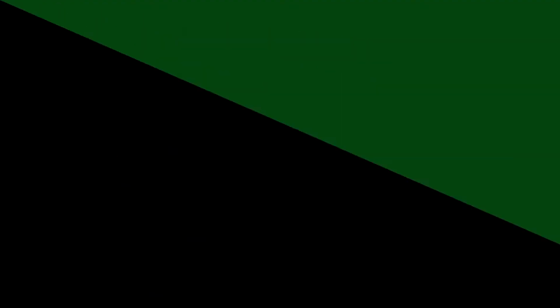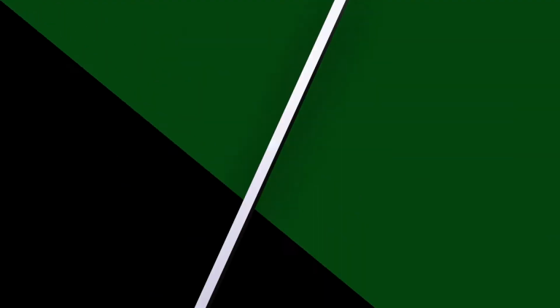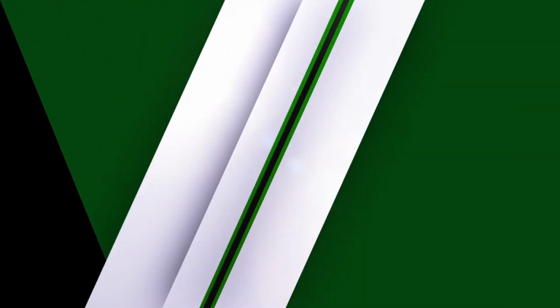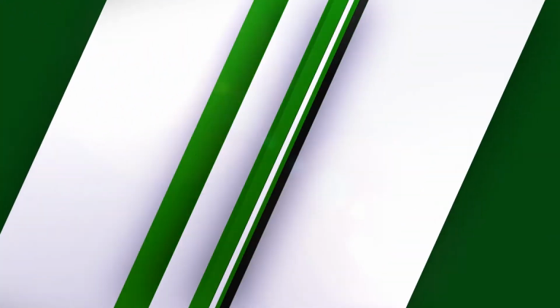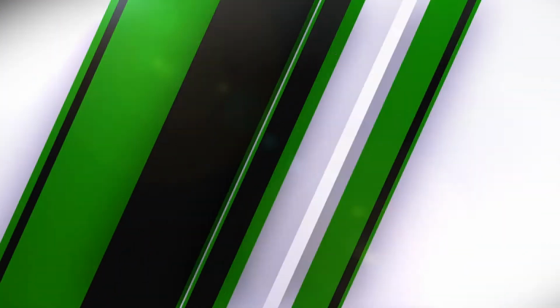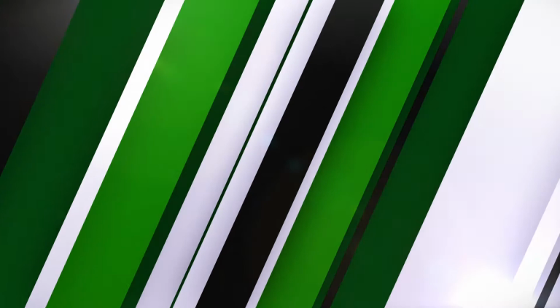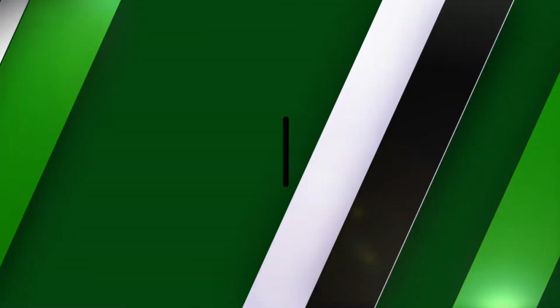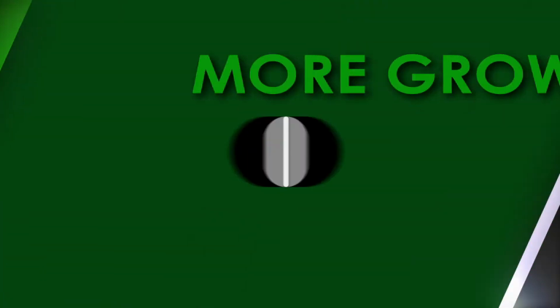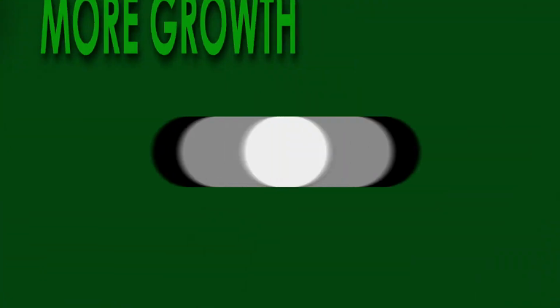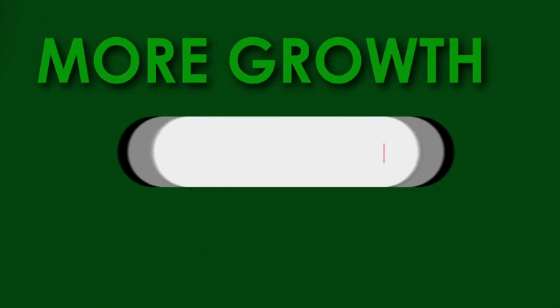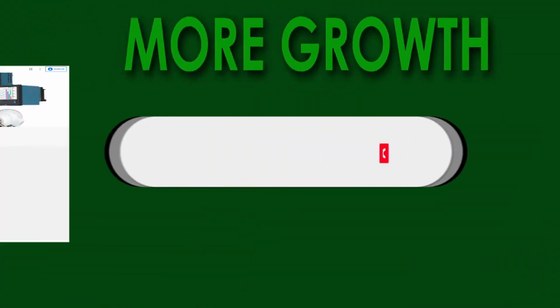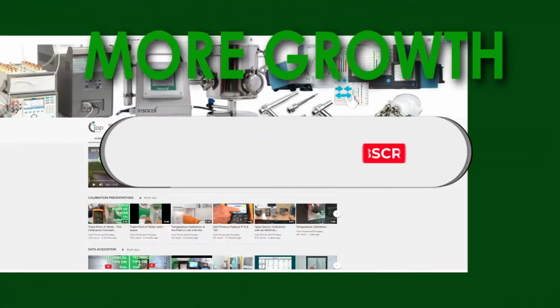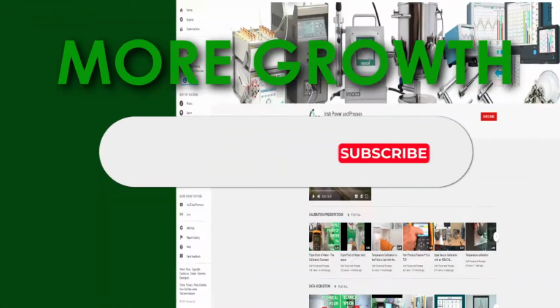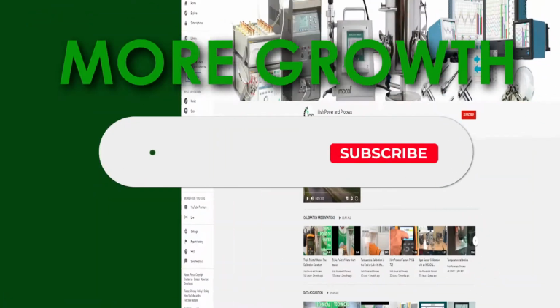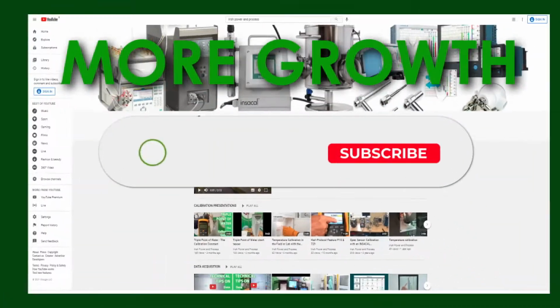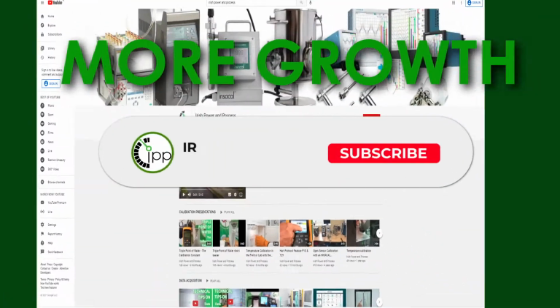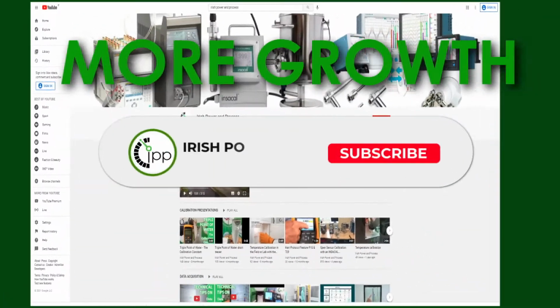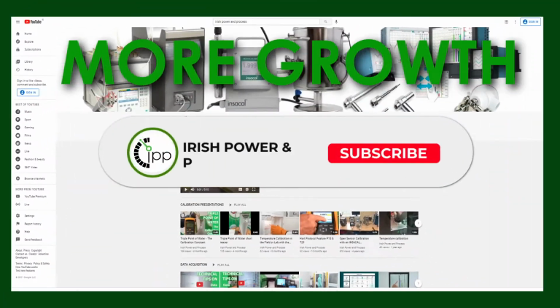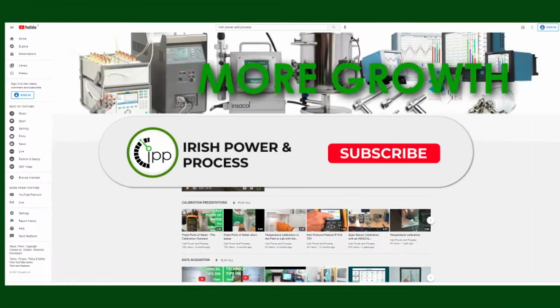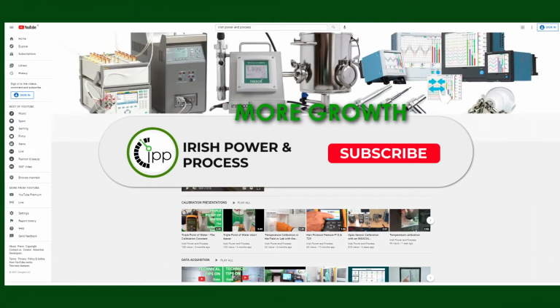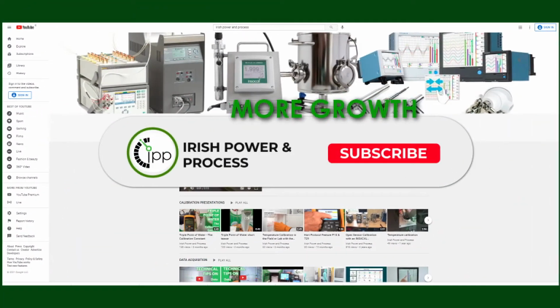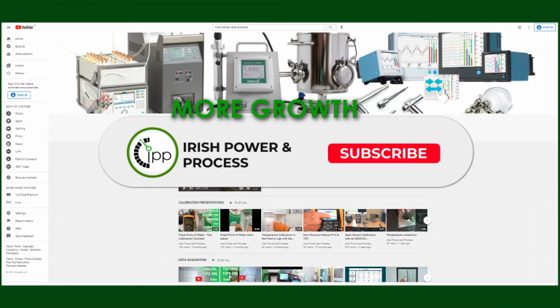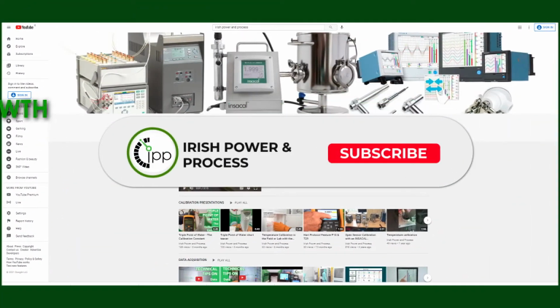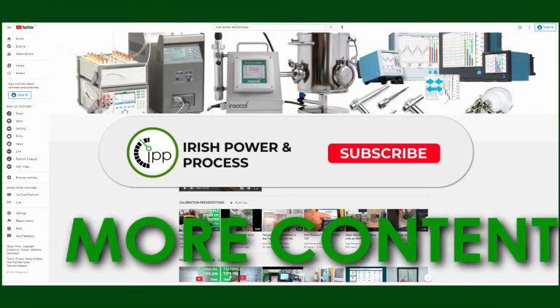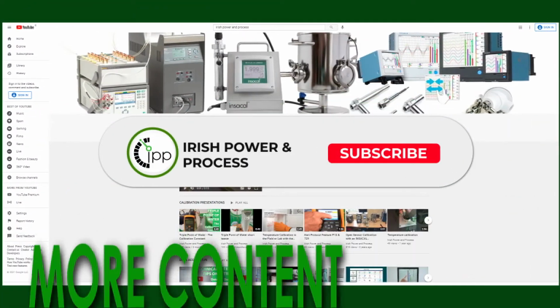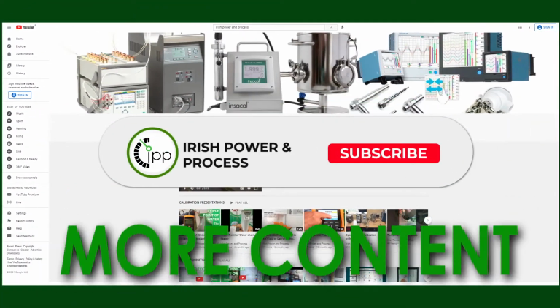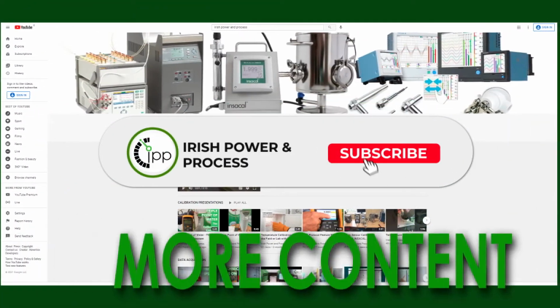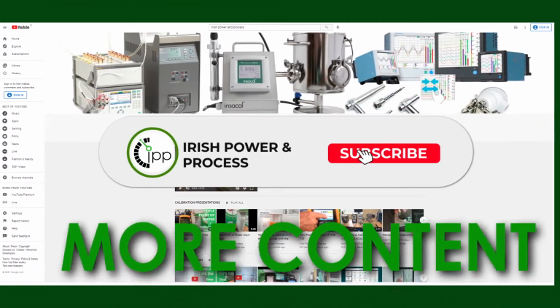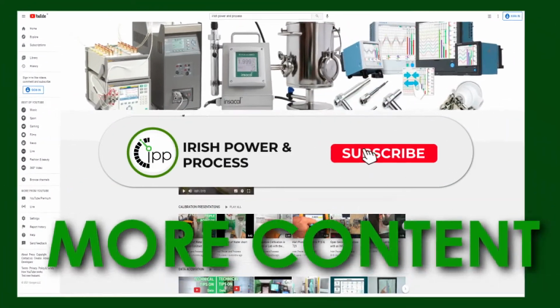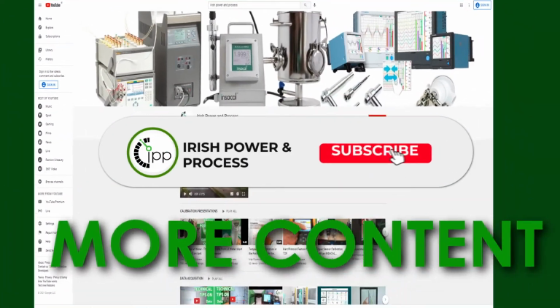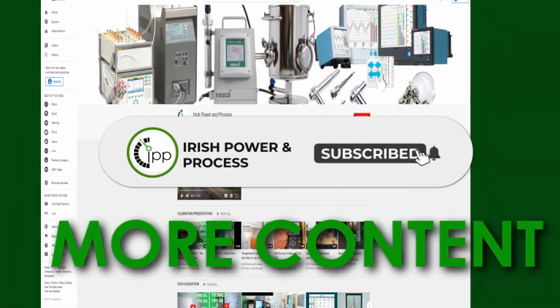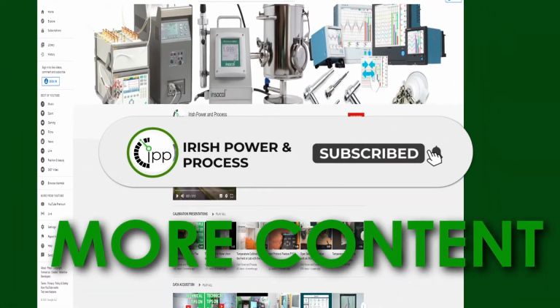Before I move any further into this video, if you could please consider subscribing, it will help our channel grow.